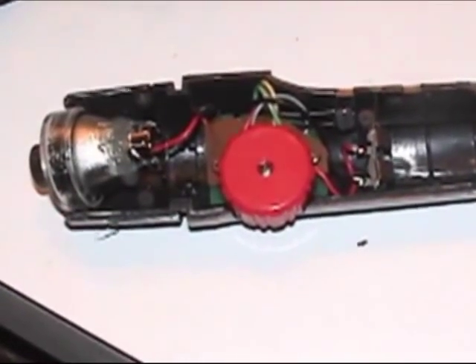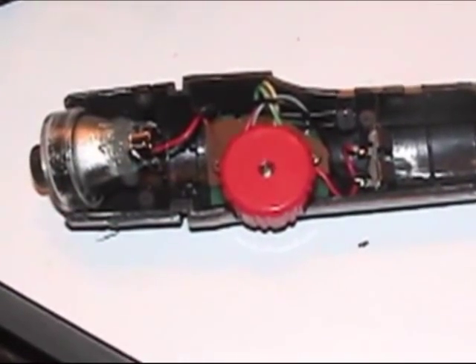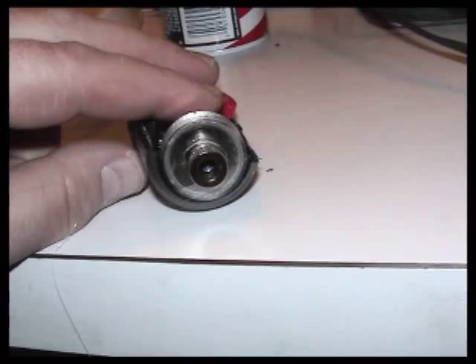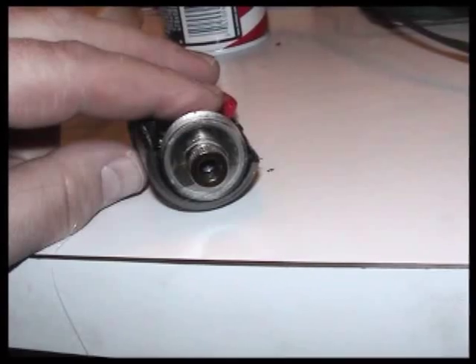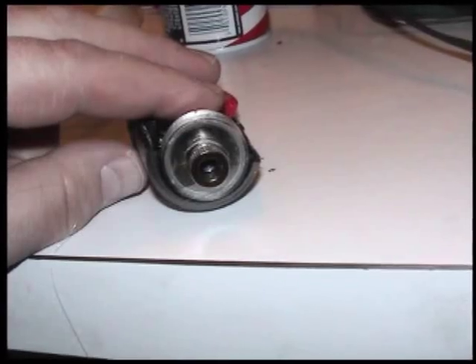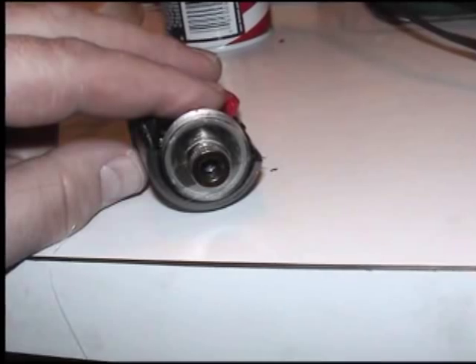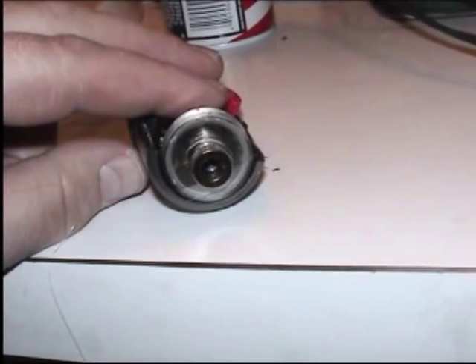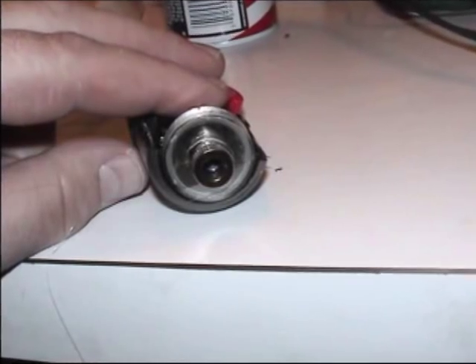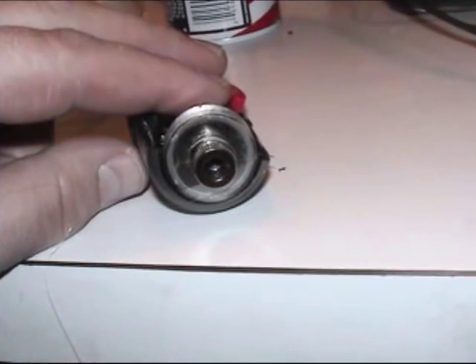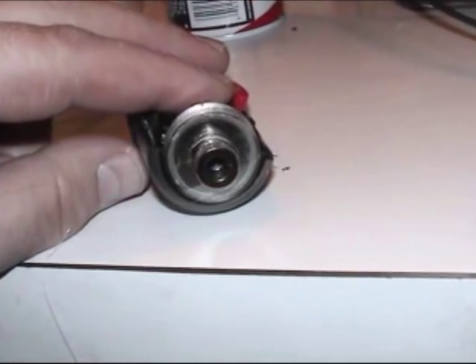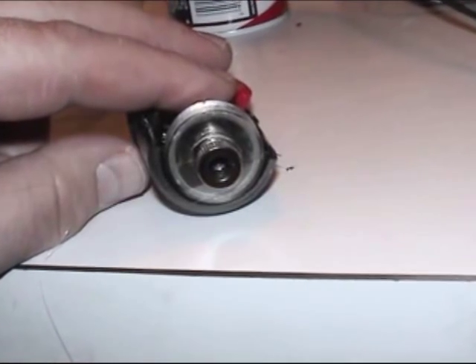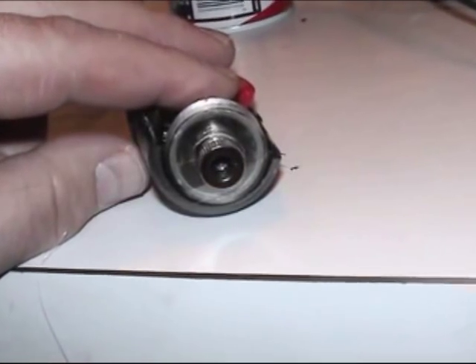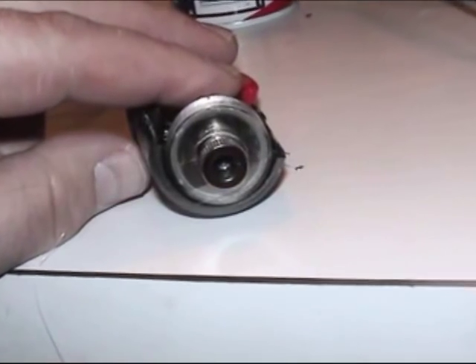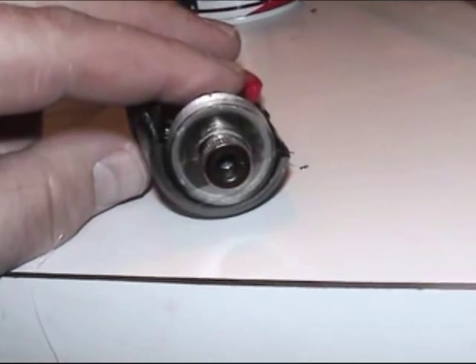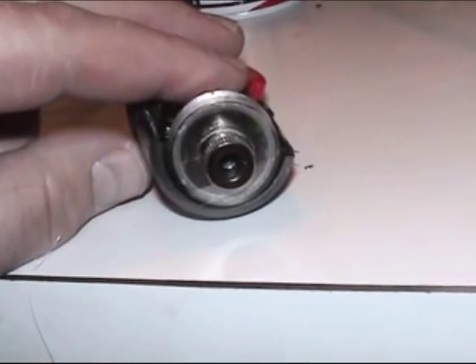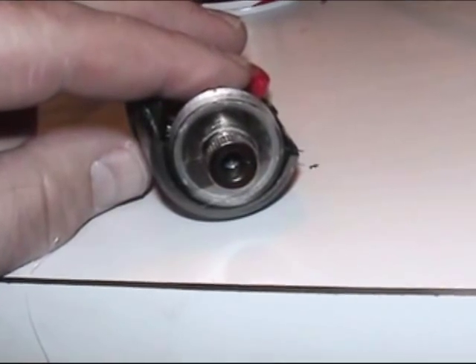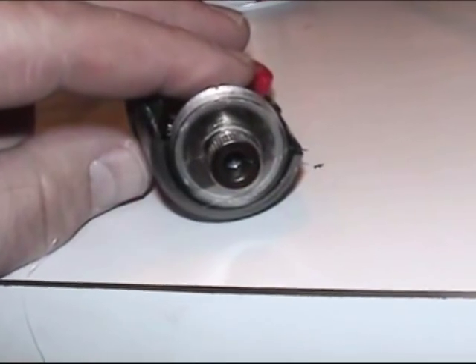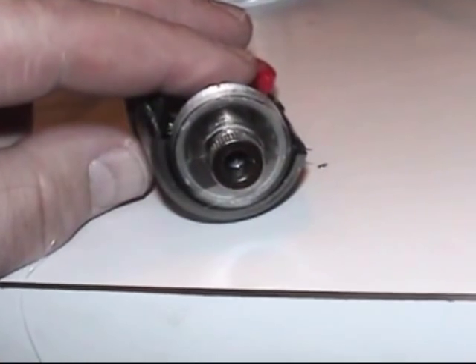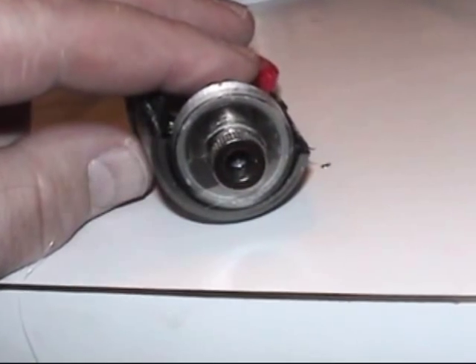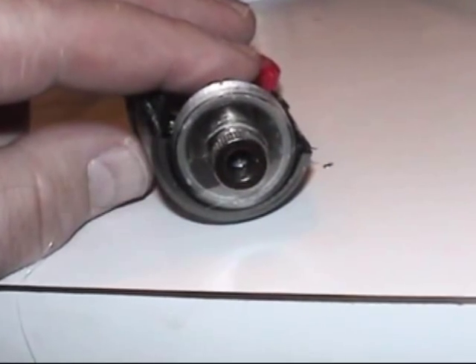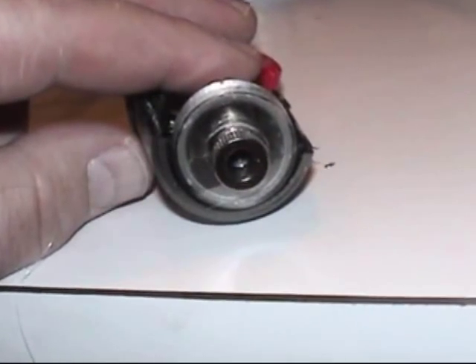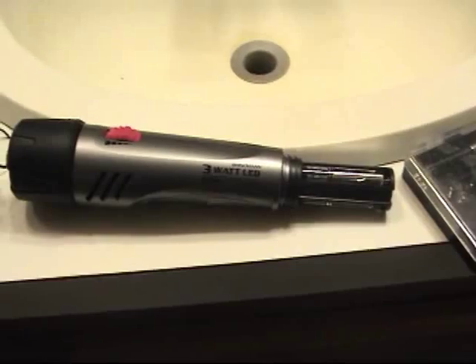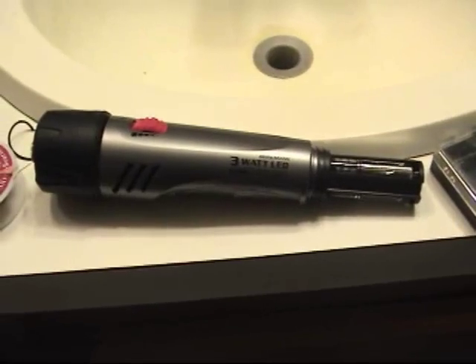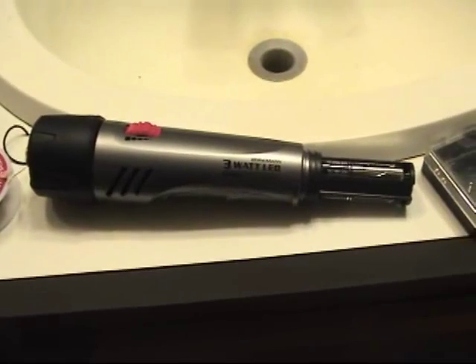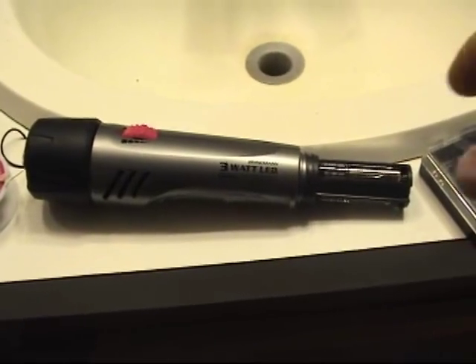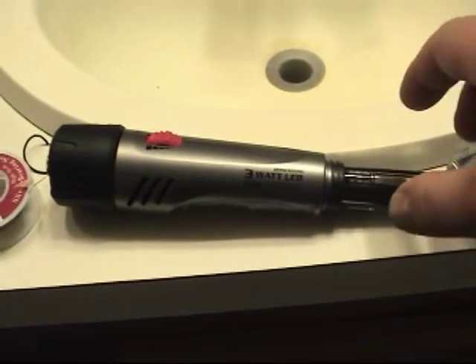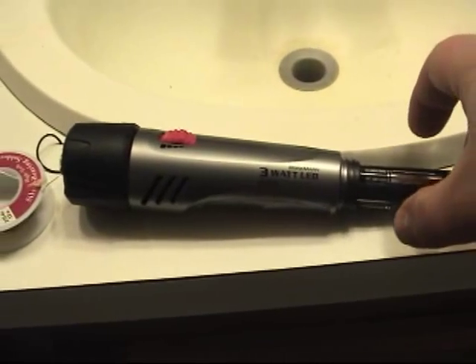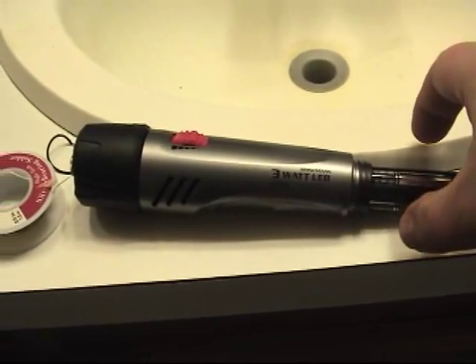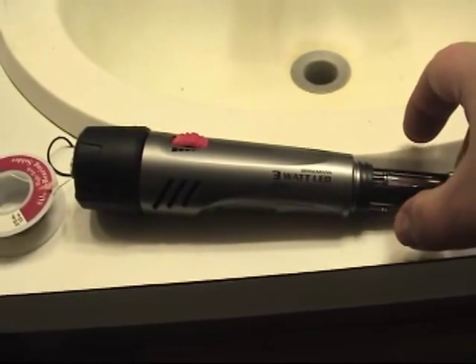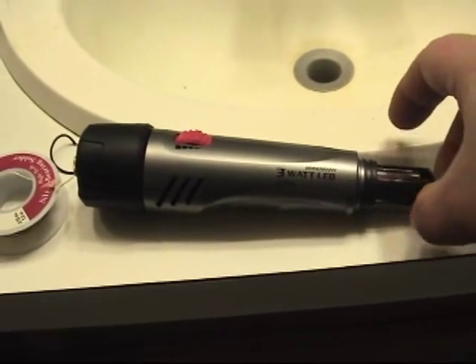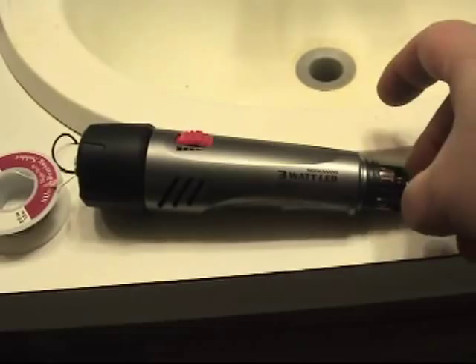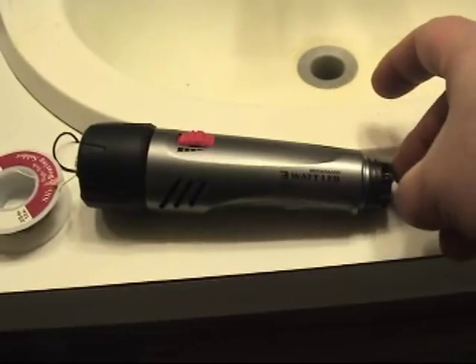Pretty simple inside — it's just two red wires to solder on. And let's power up the unit and see what we got.